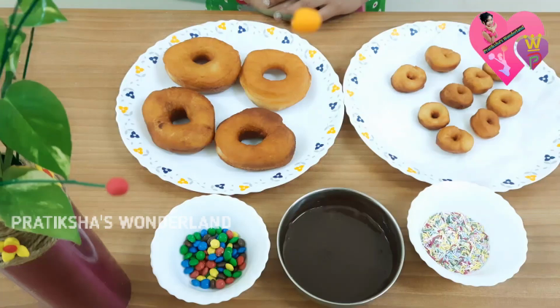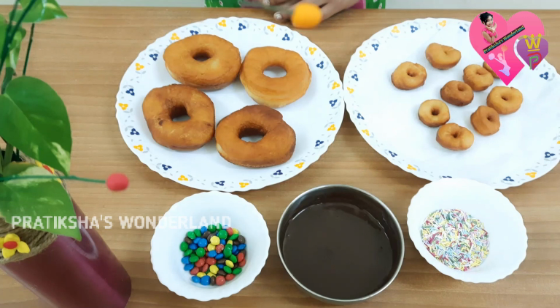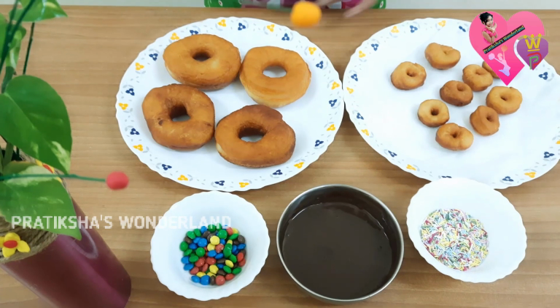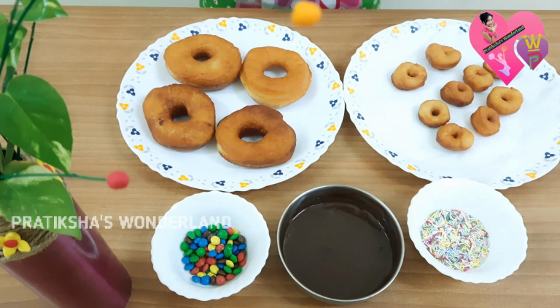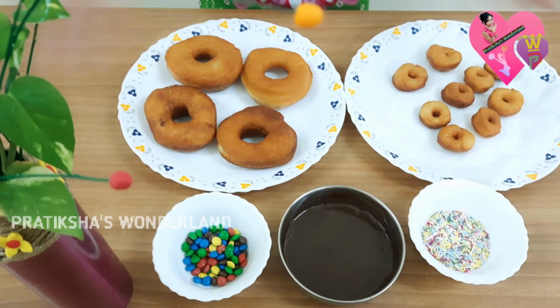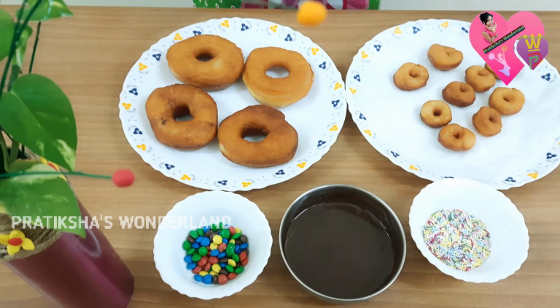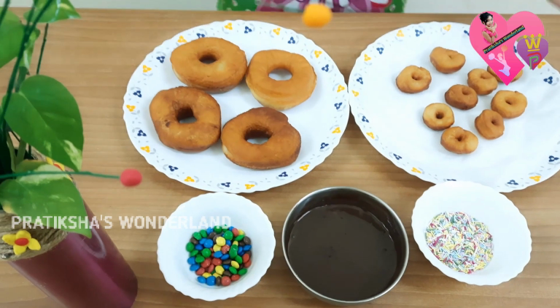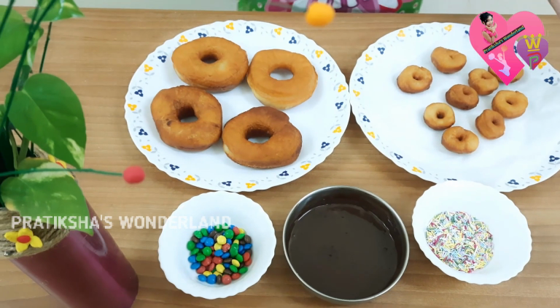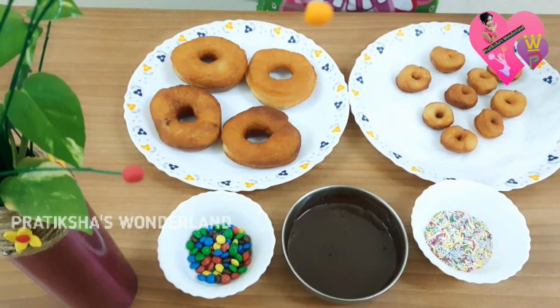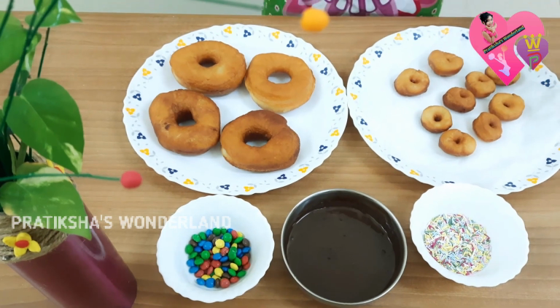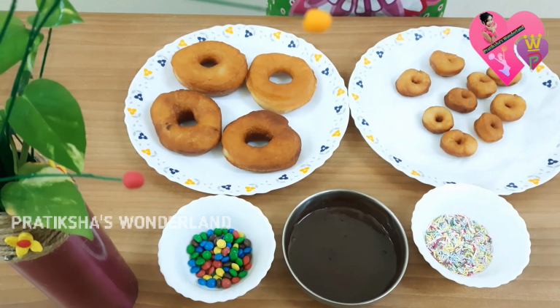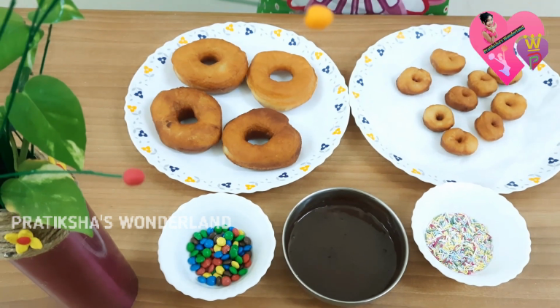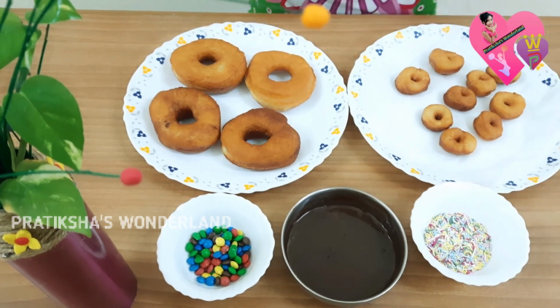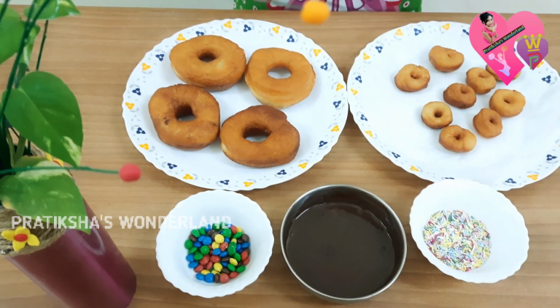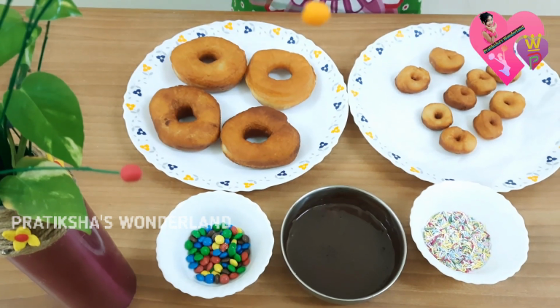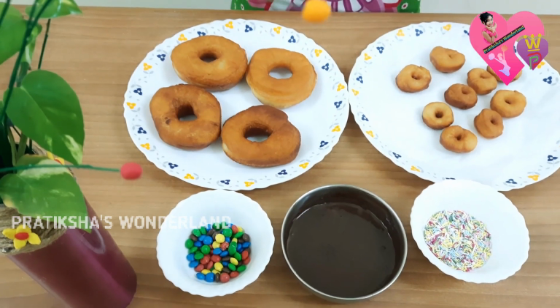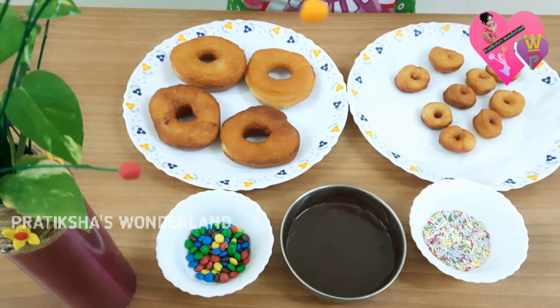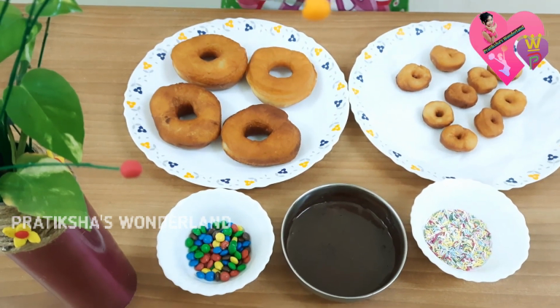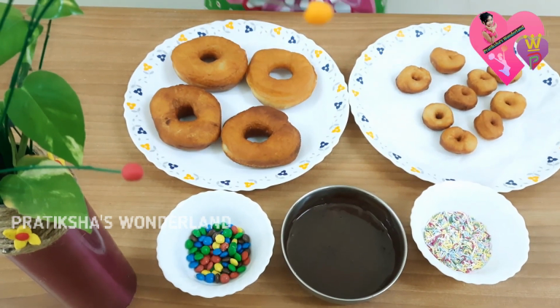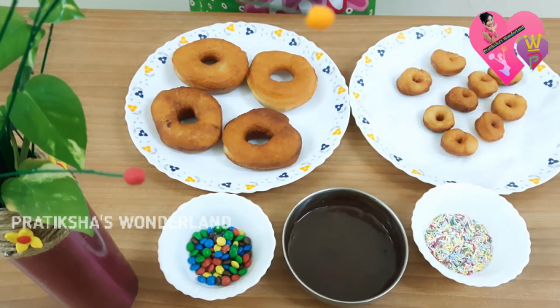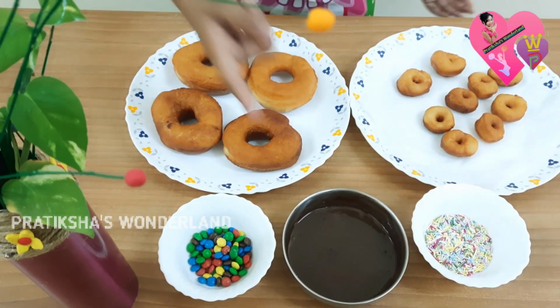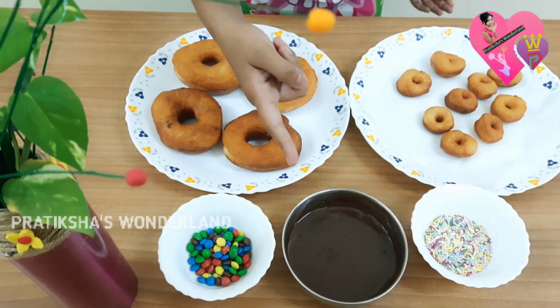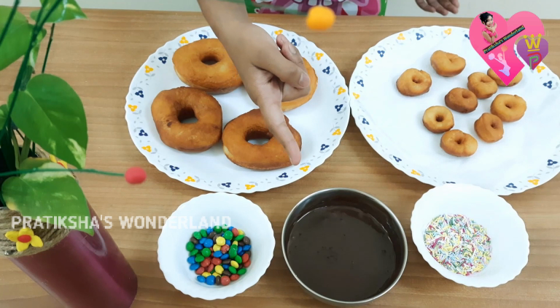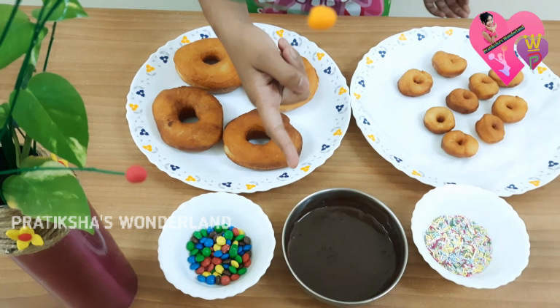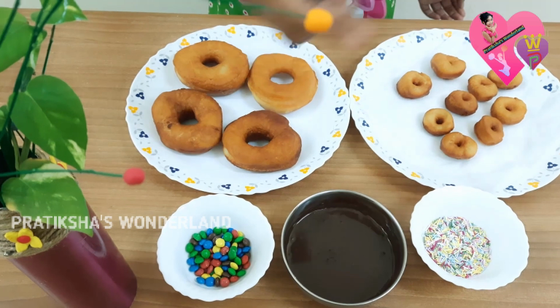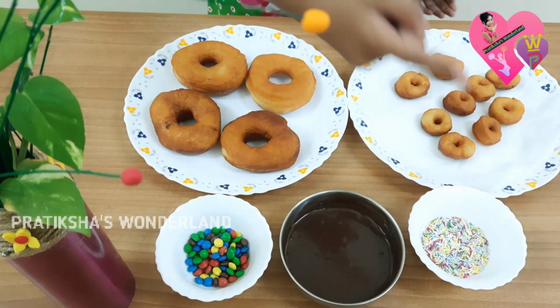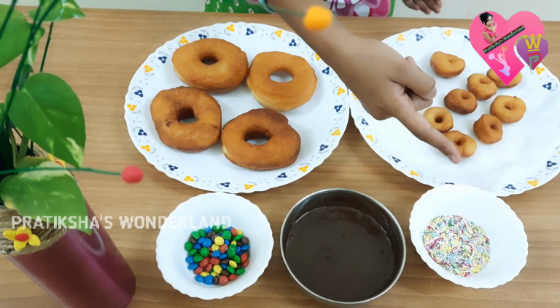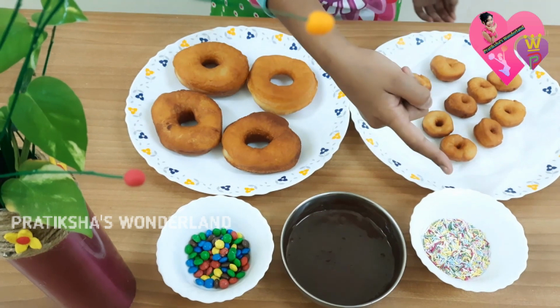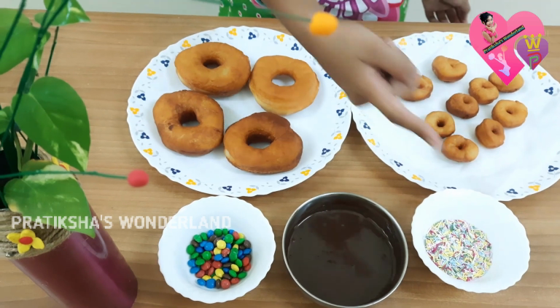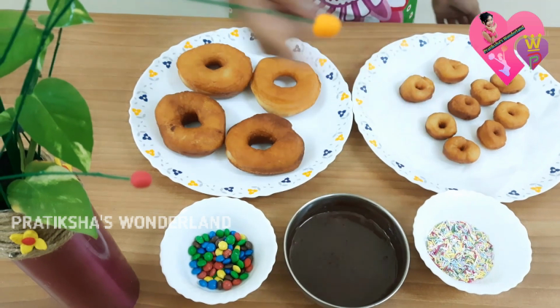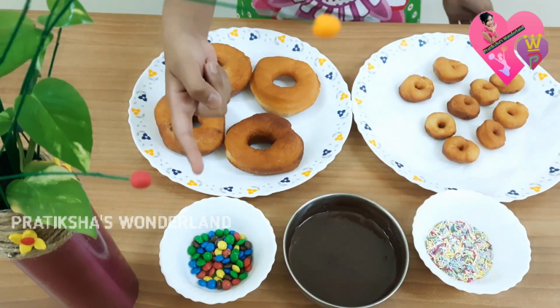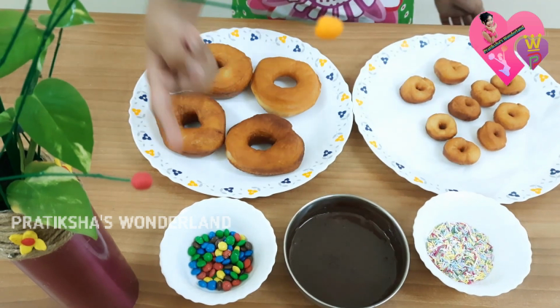Our donuts are ready. Now we can do the coatings with chocolate syrup, sprinkles, and toppings.